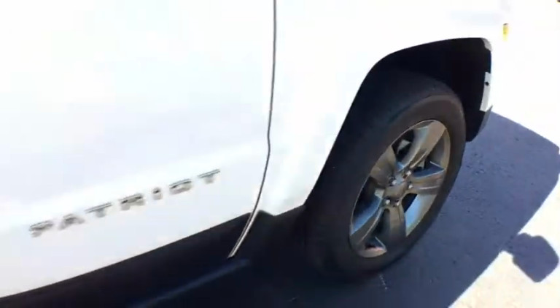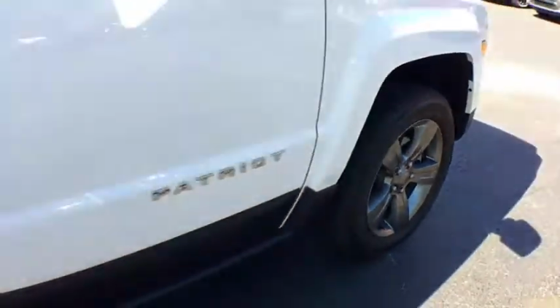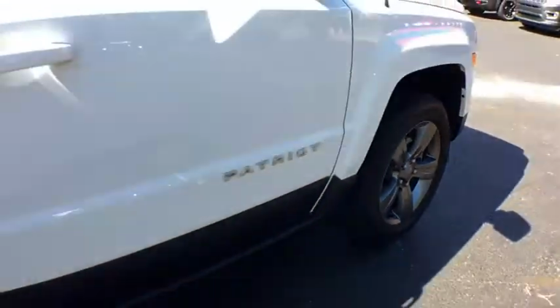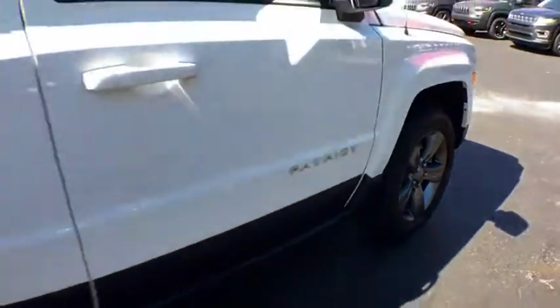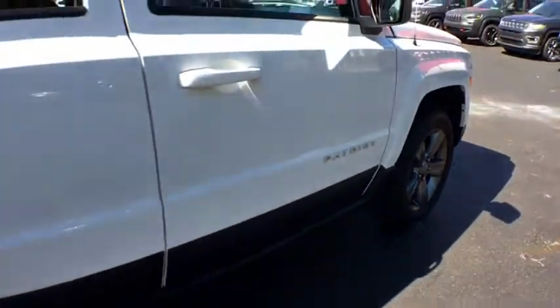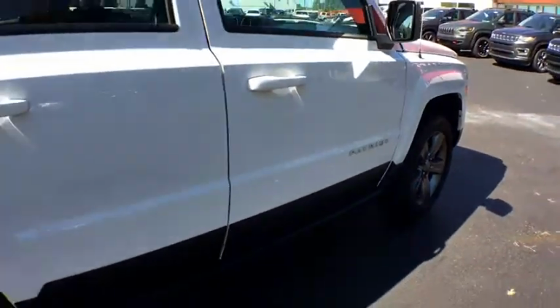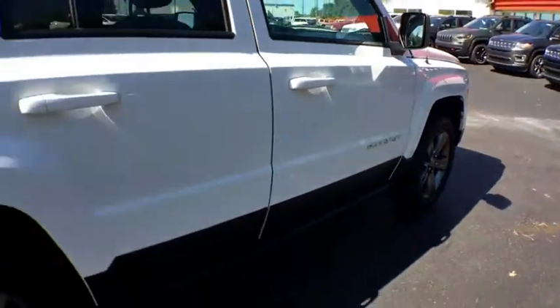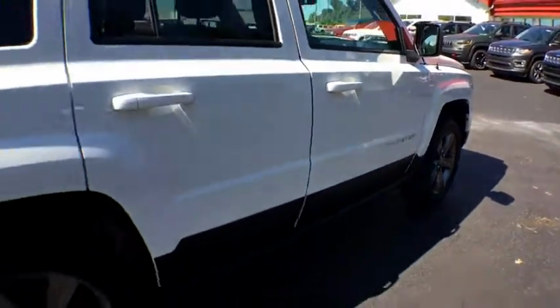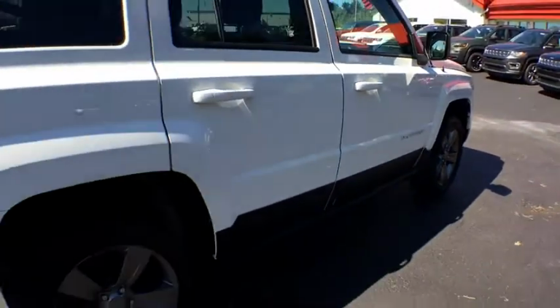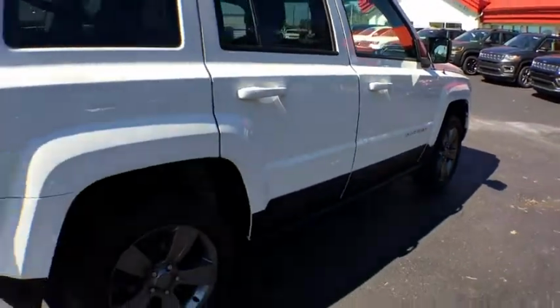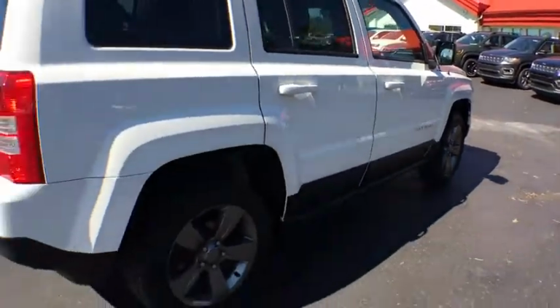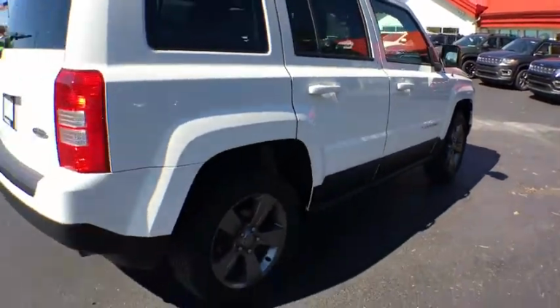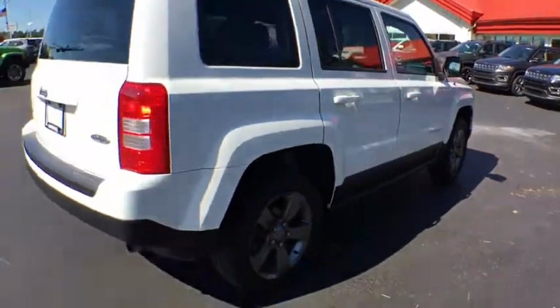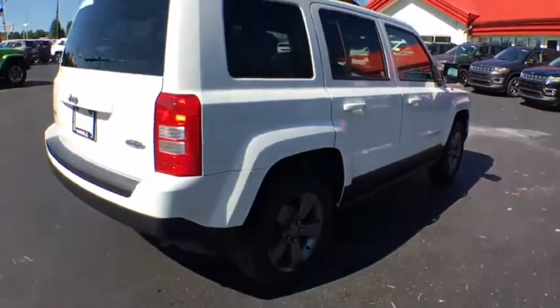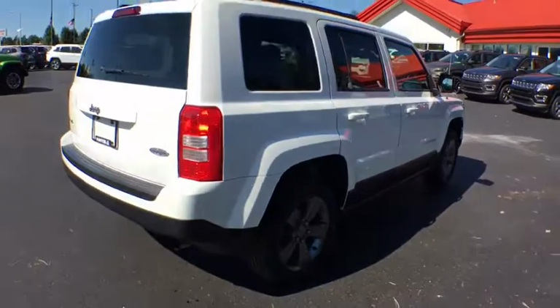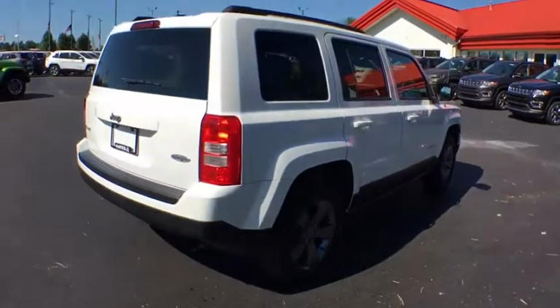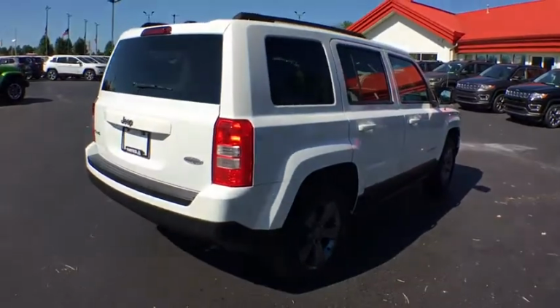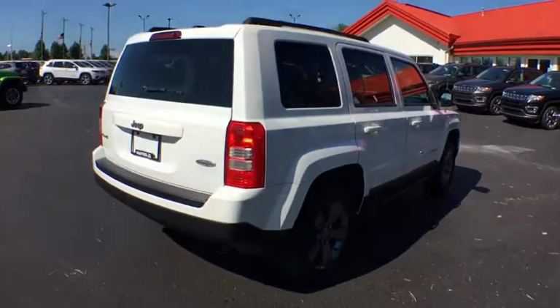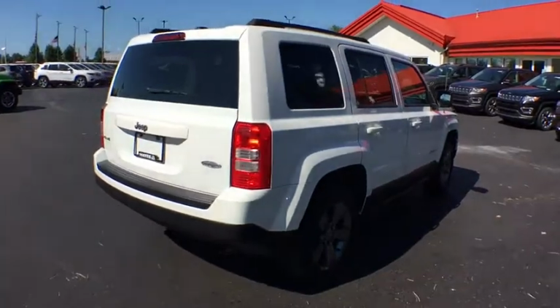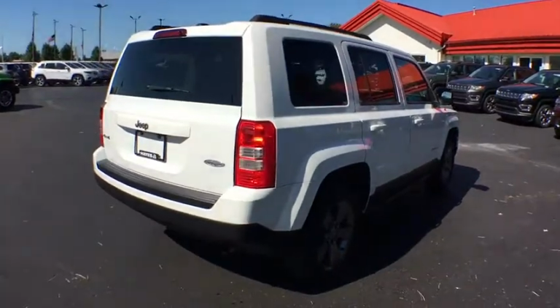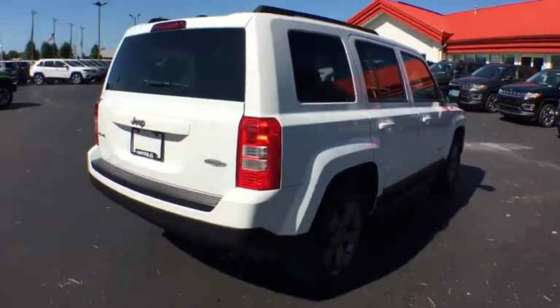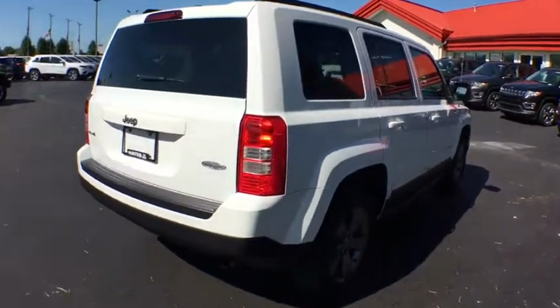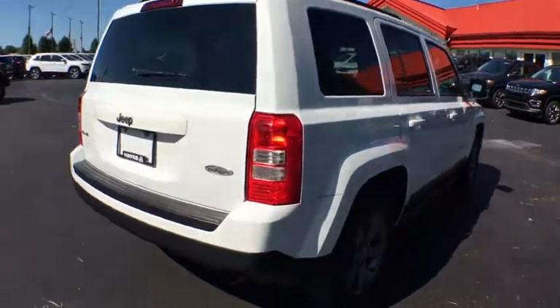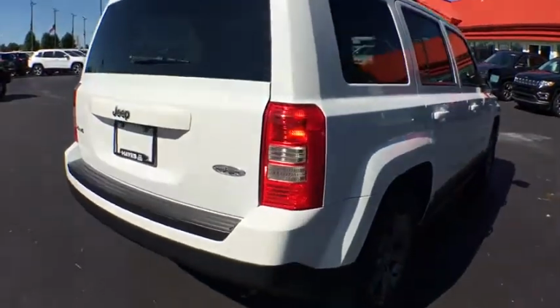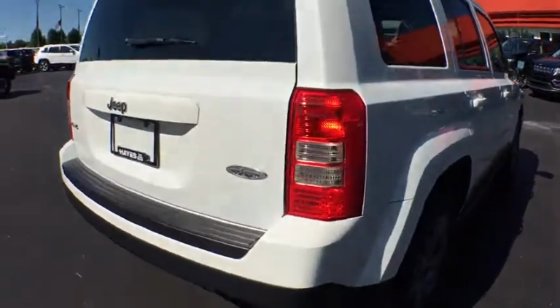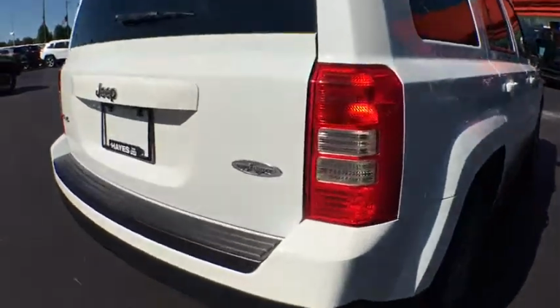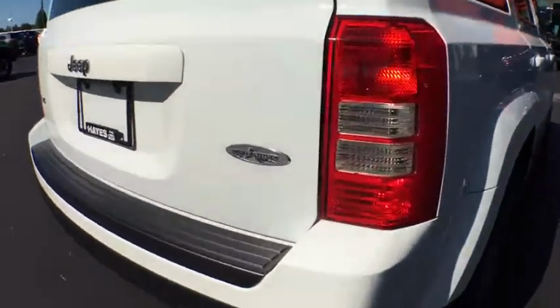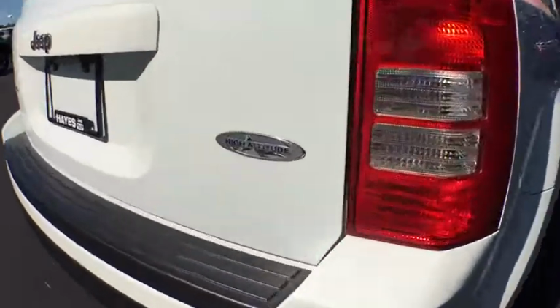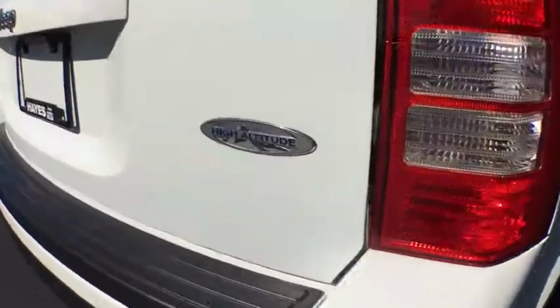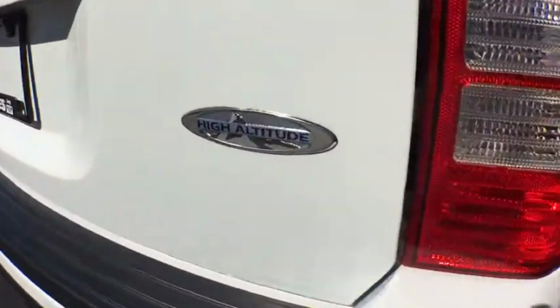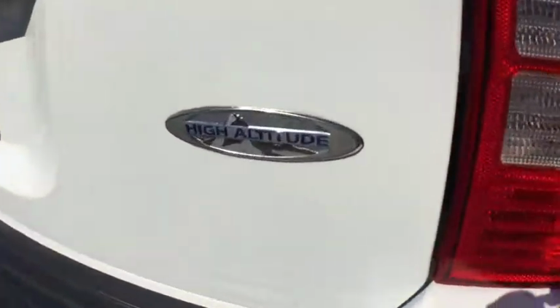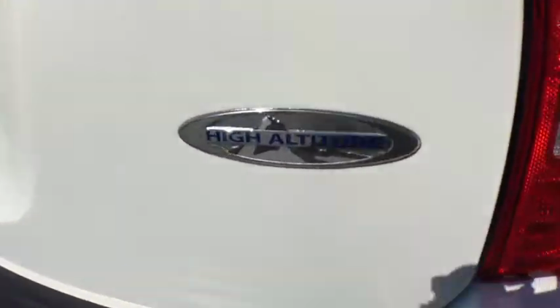The Patriot has plenty of room inside for any size family. This vehicle has less than 15,000 miles.